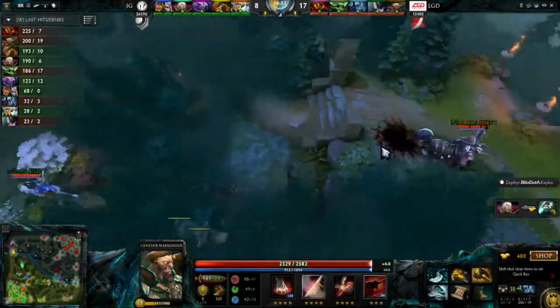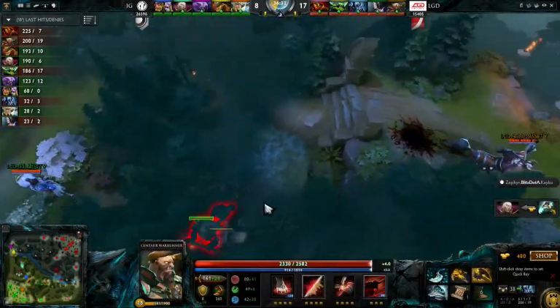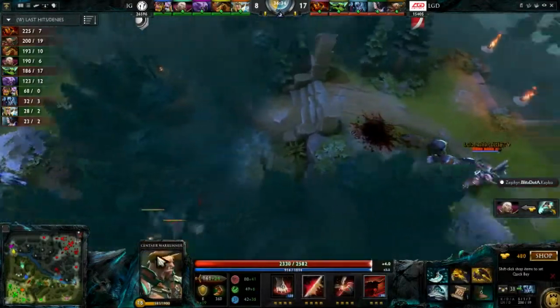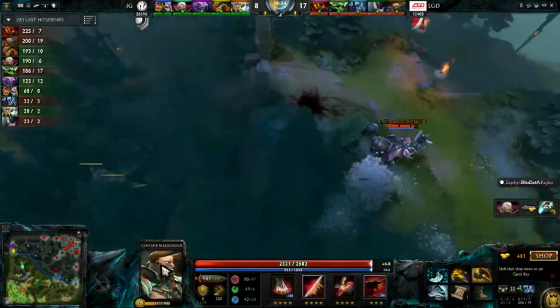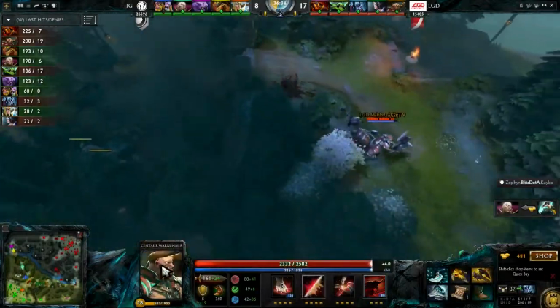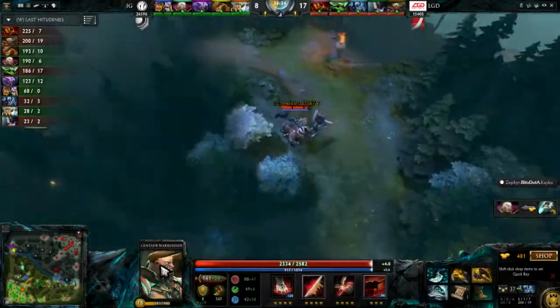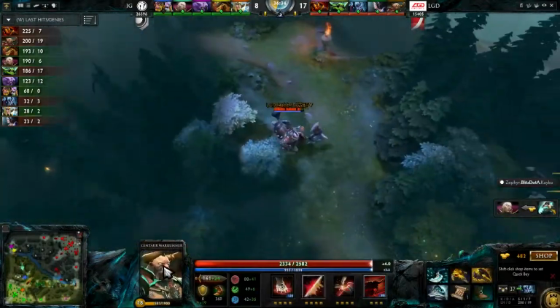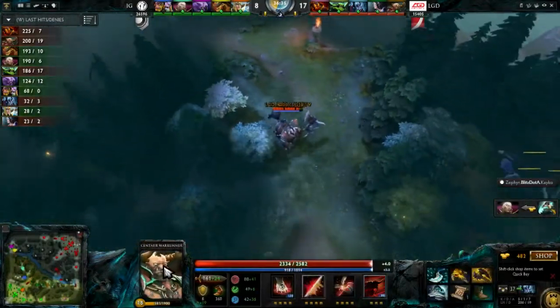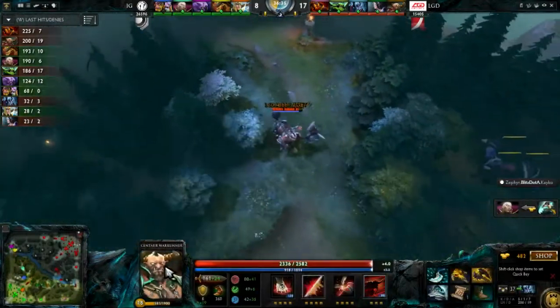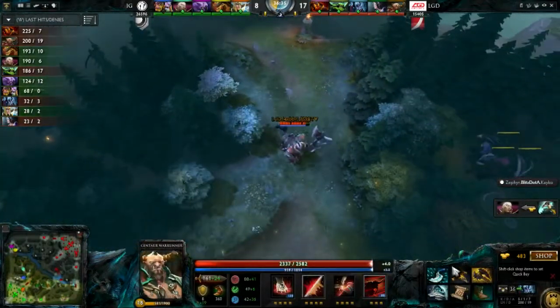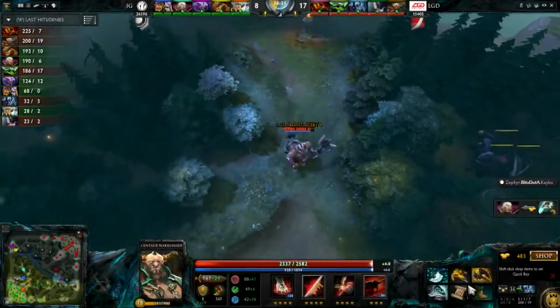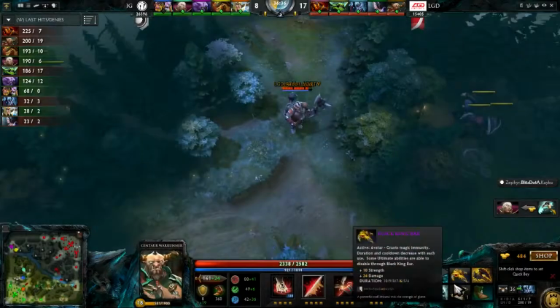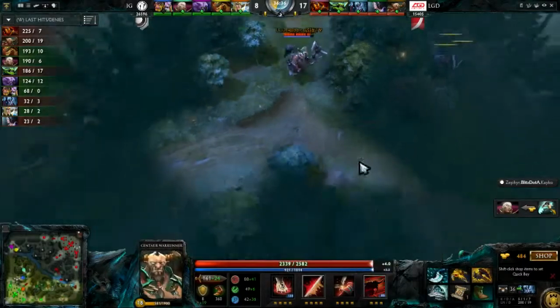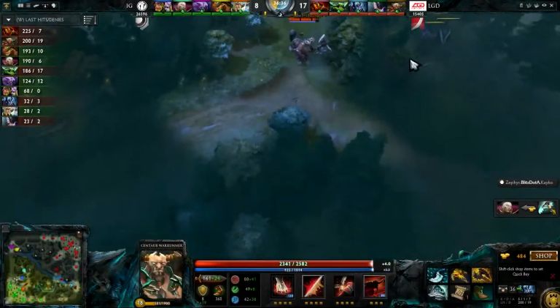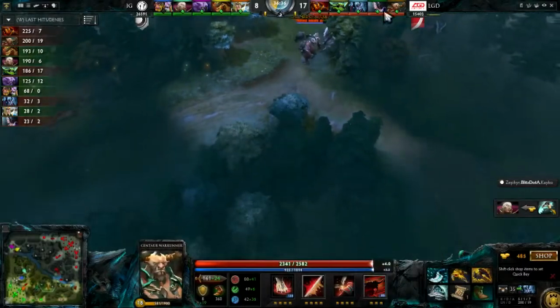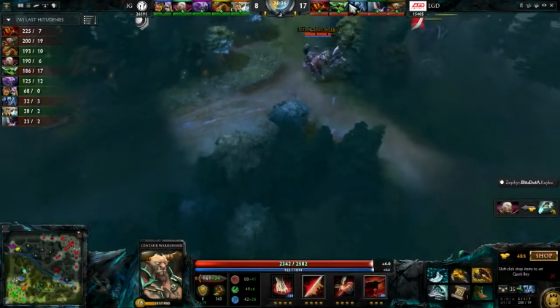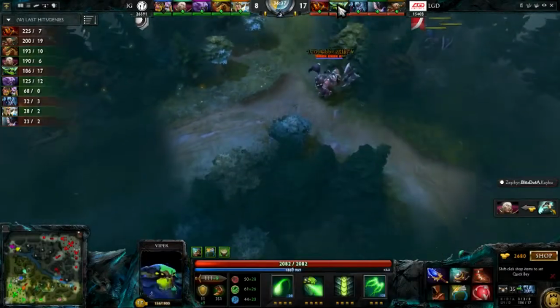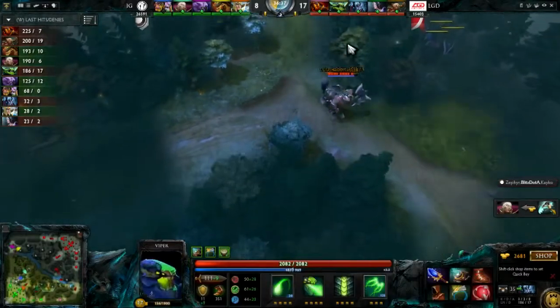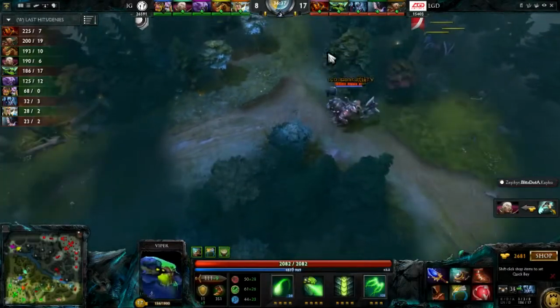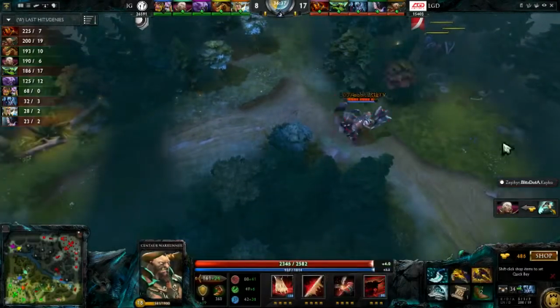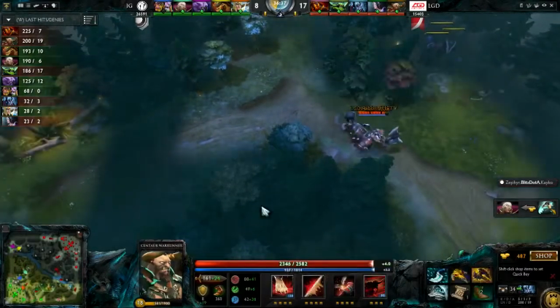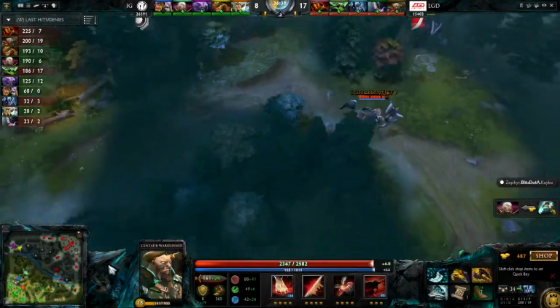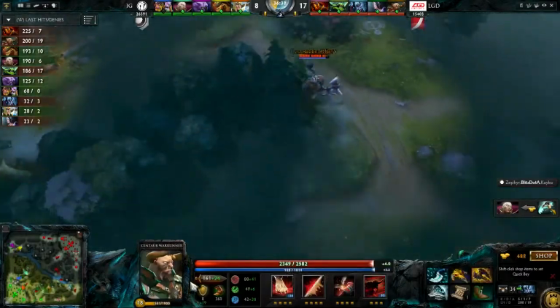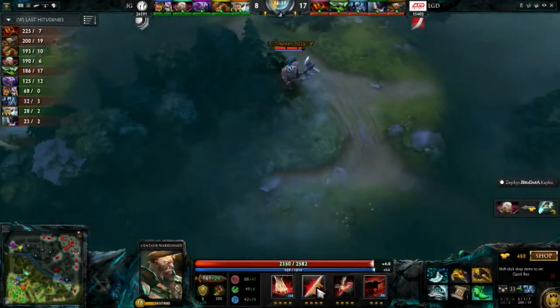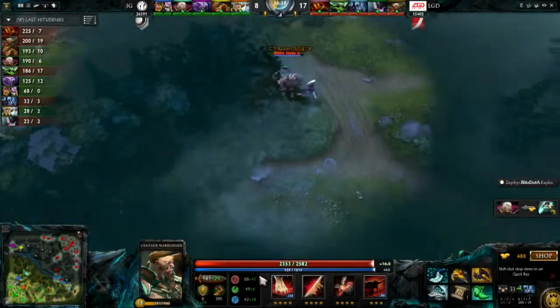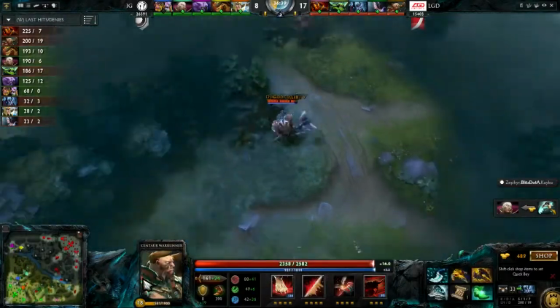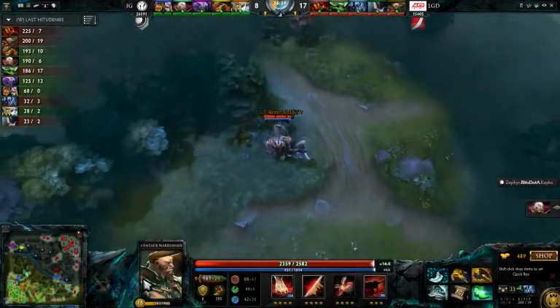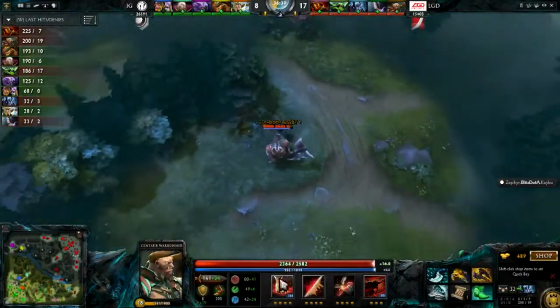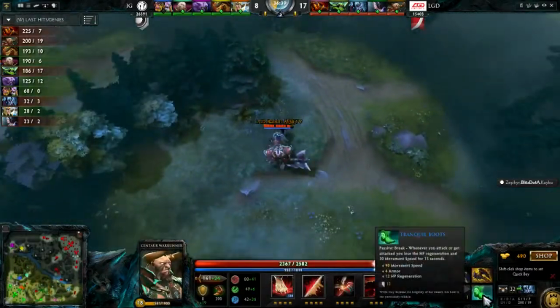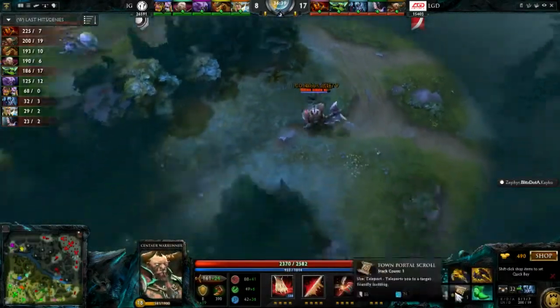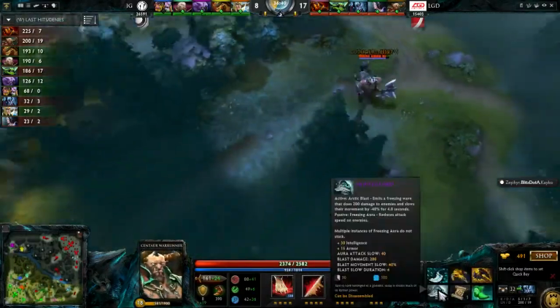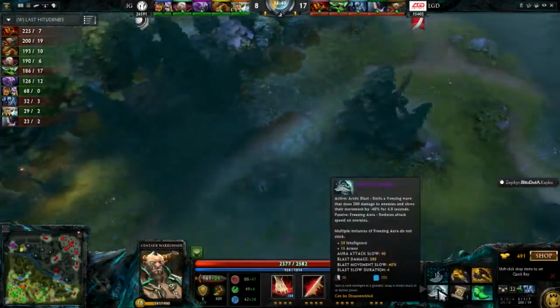He's got a lot of stuff now. Look at this Centaur — he's actually become even more tanky than the Viper somehow. He's got 2,500 health.